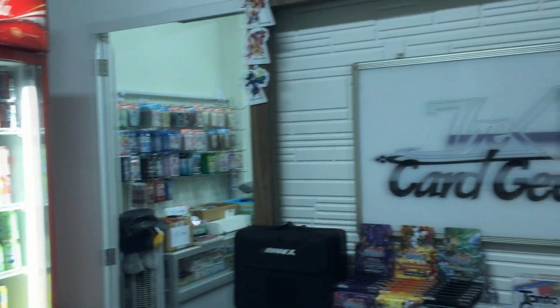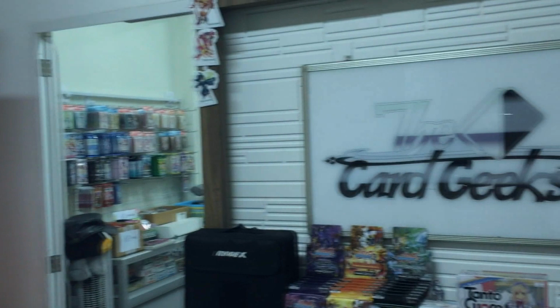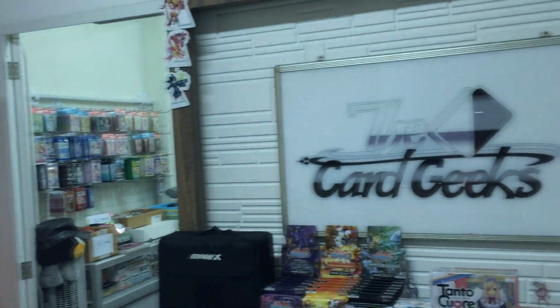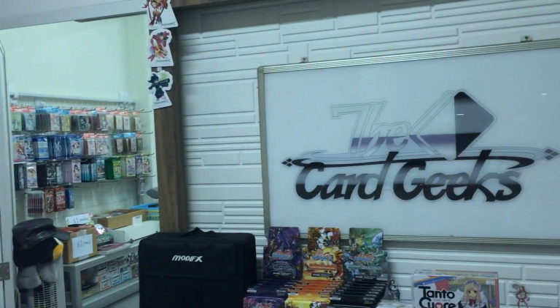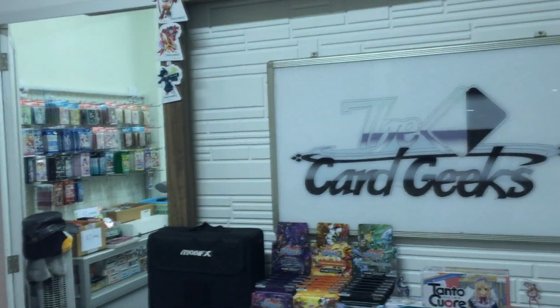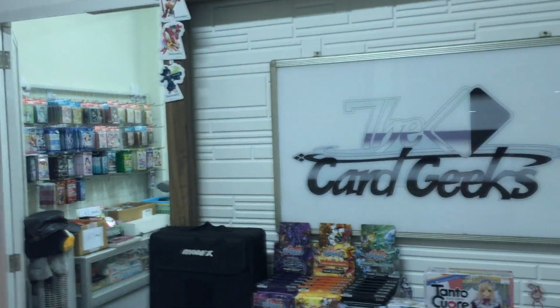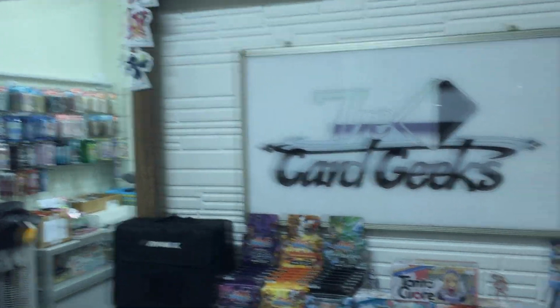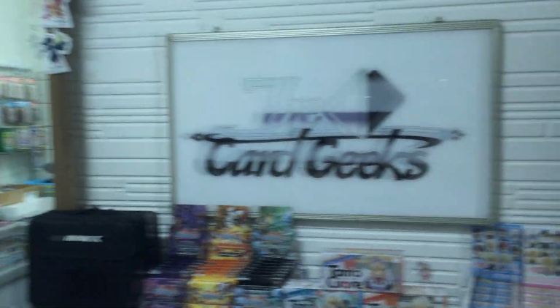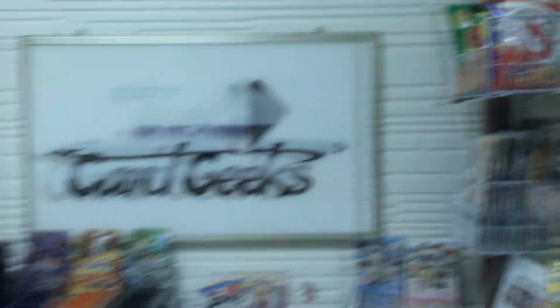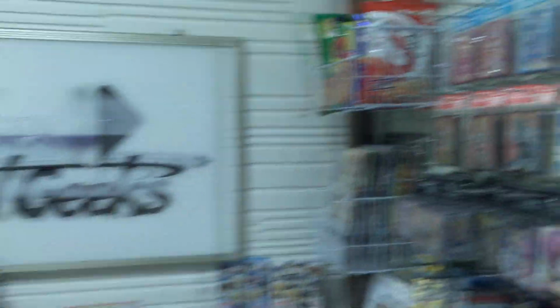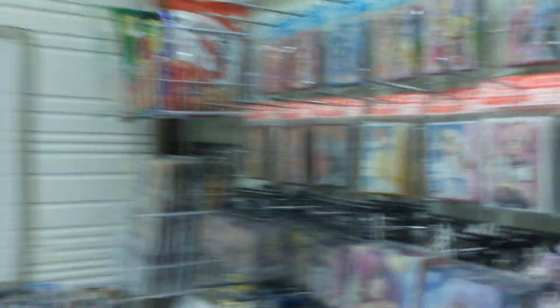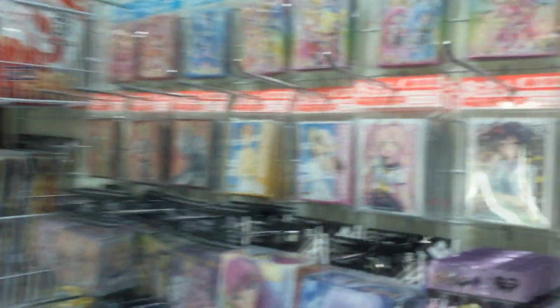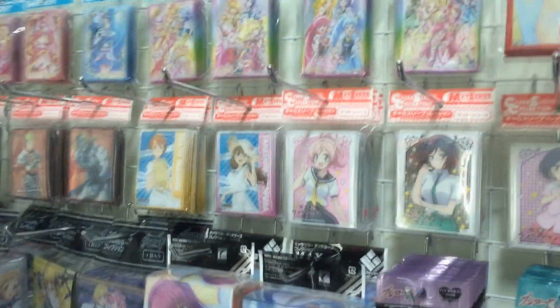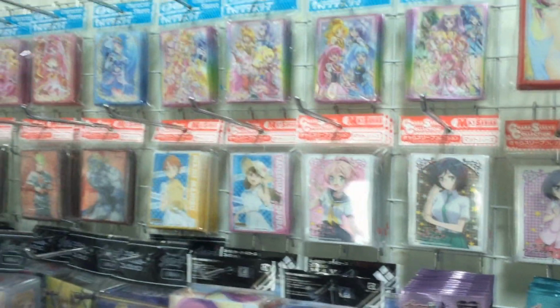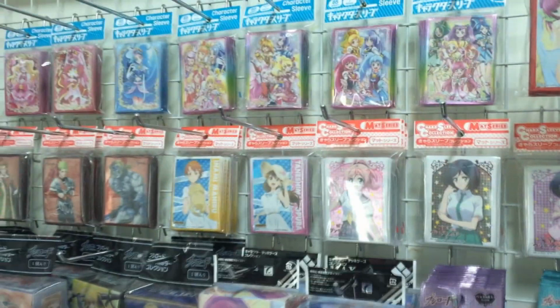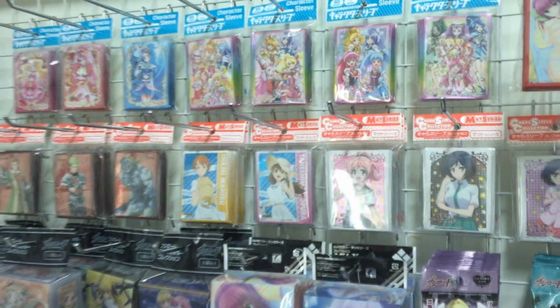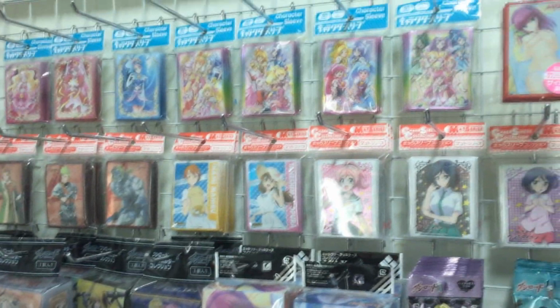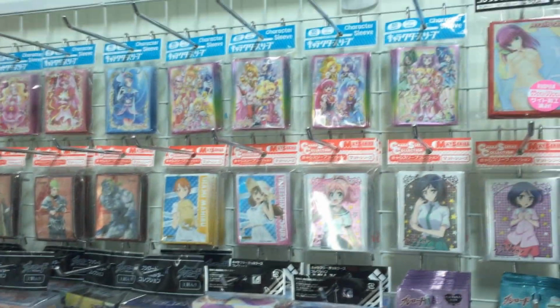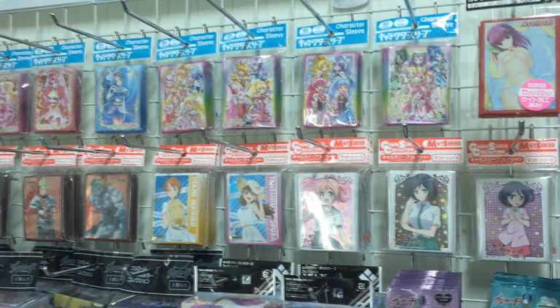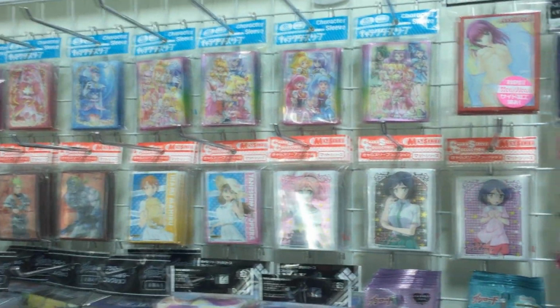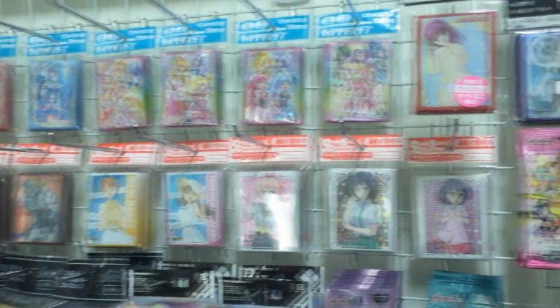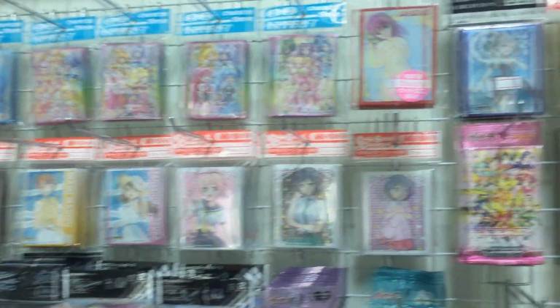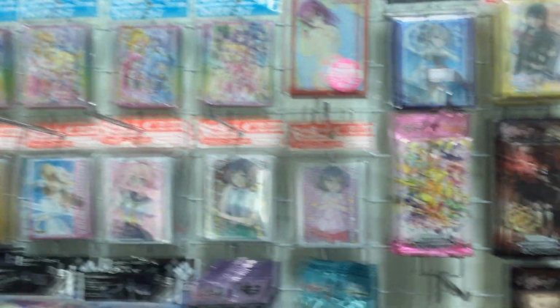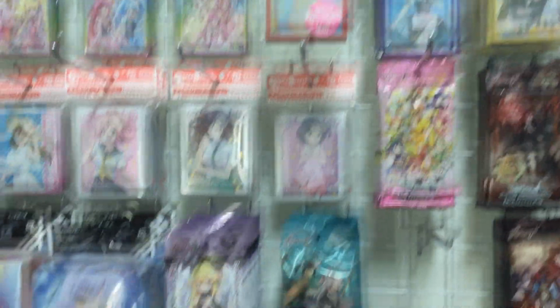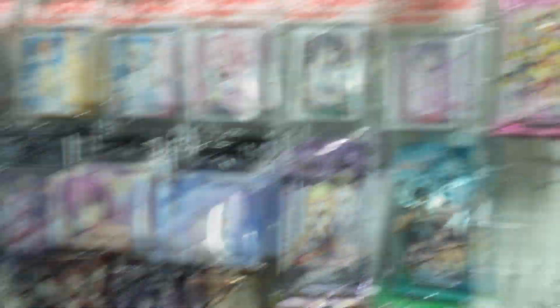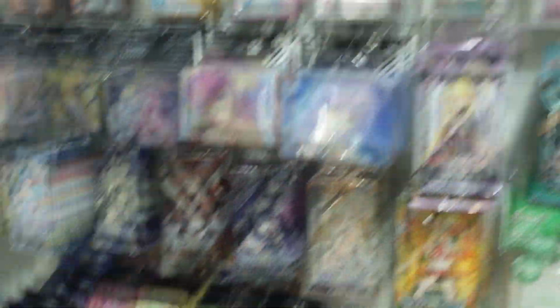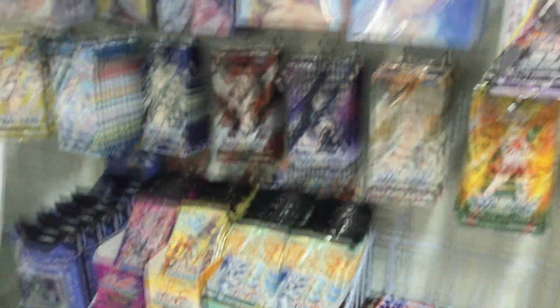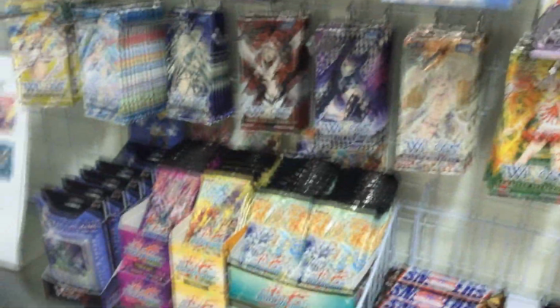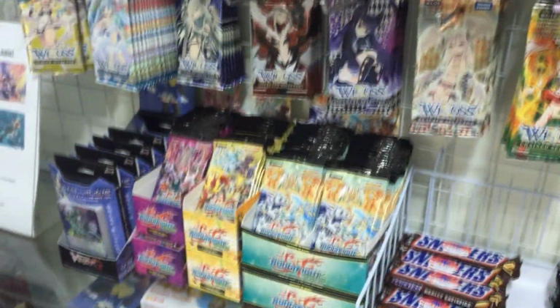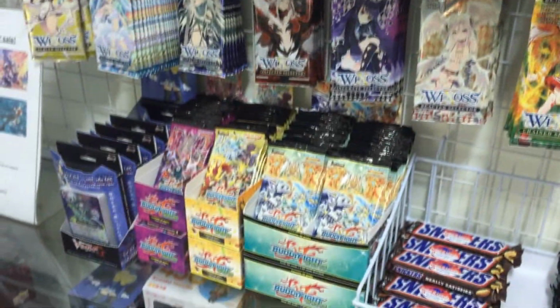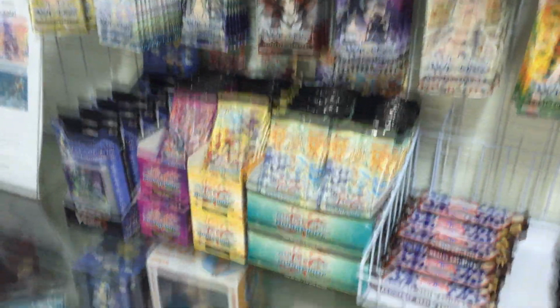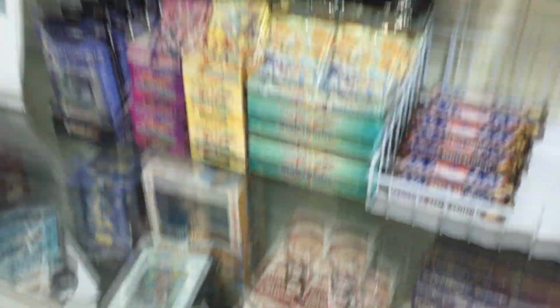Here's the interior of Card Kicks — very interesting. Basically, in this corner you can find all sorts of anime sleeves, and of course there are booster packs for sale as well.